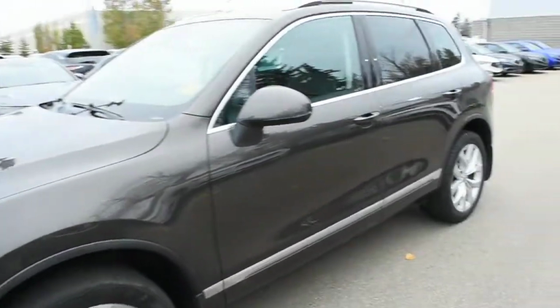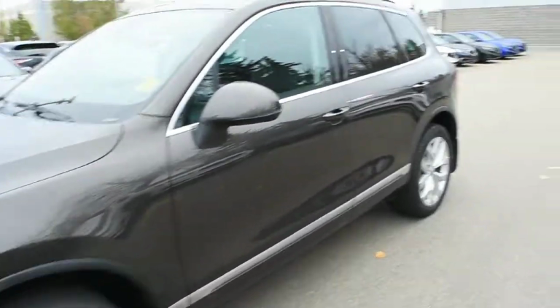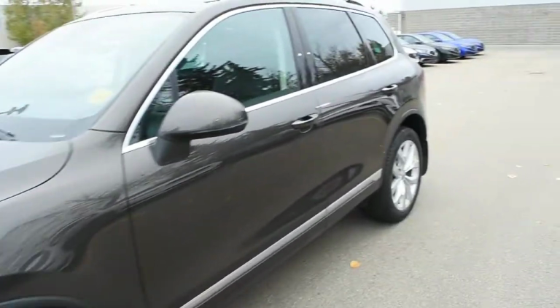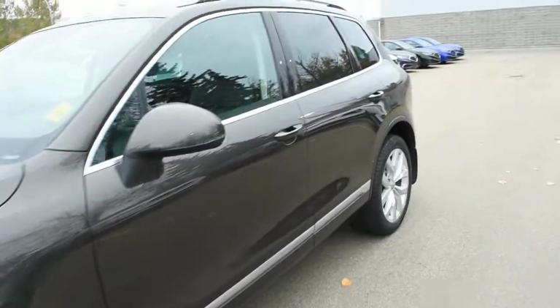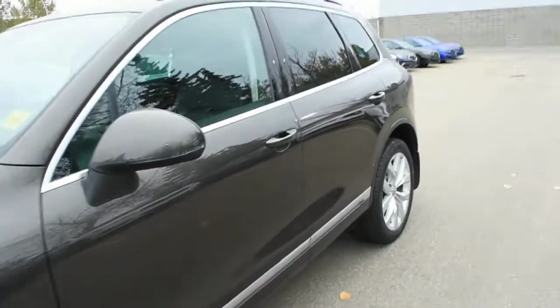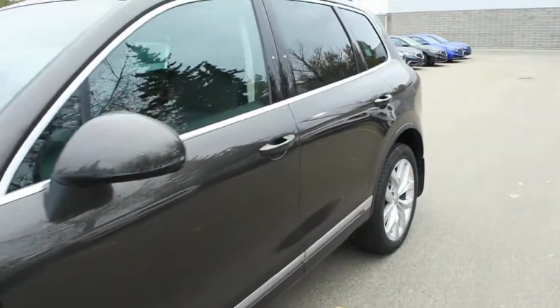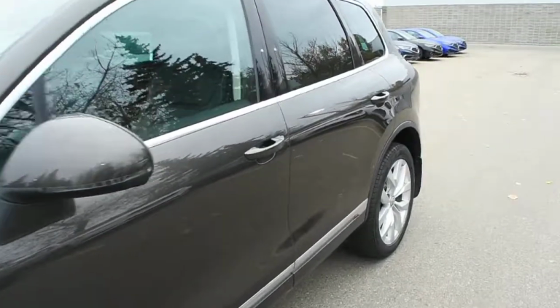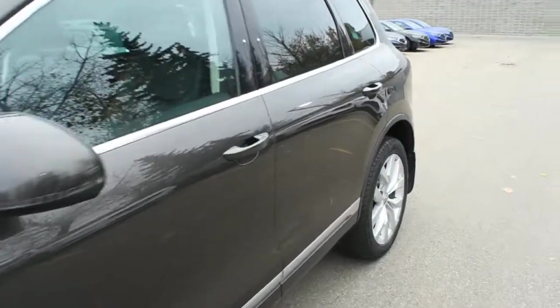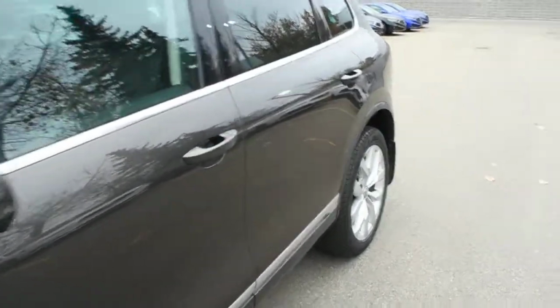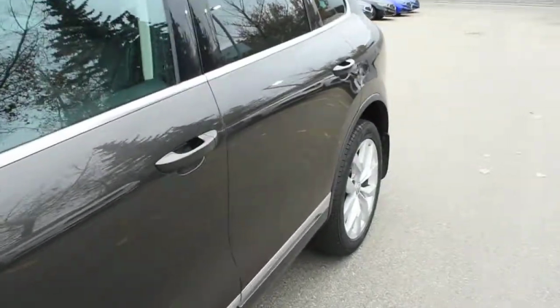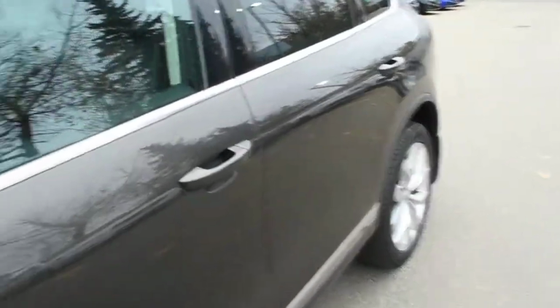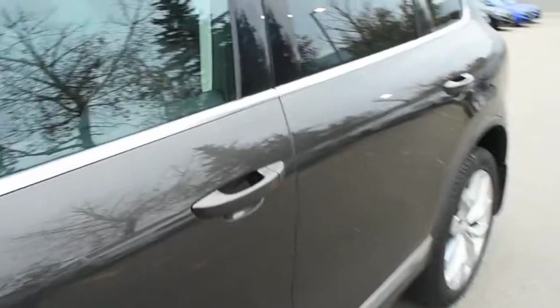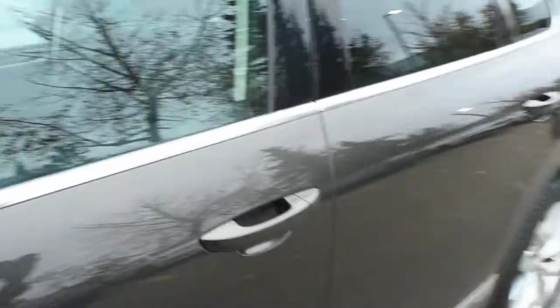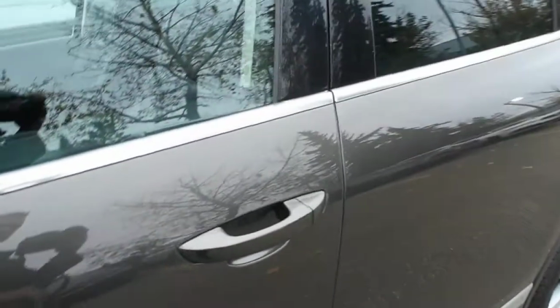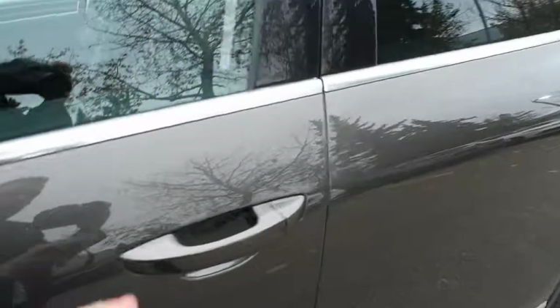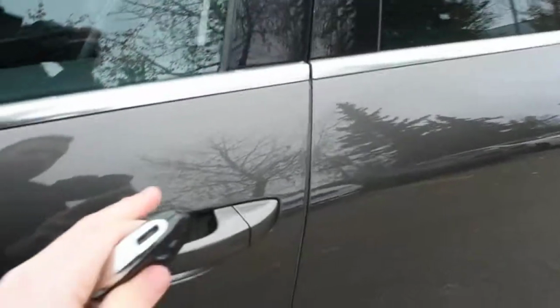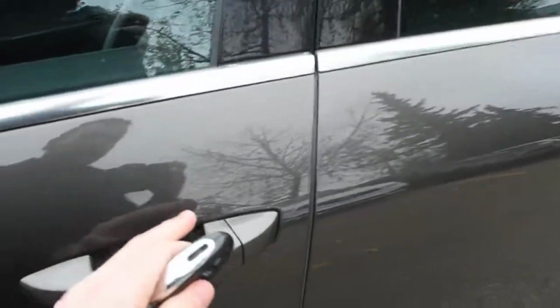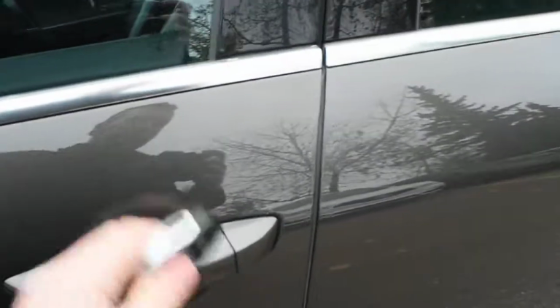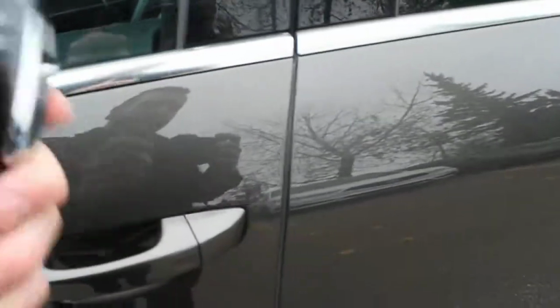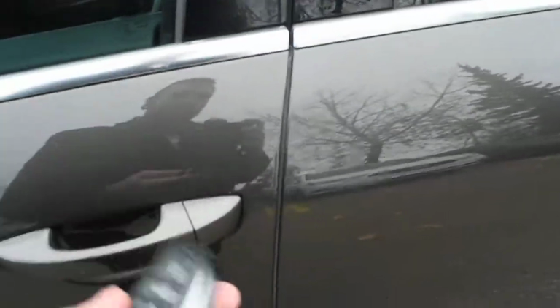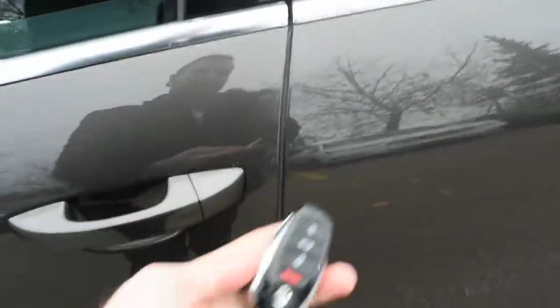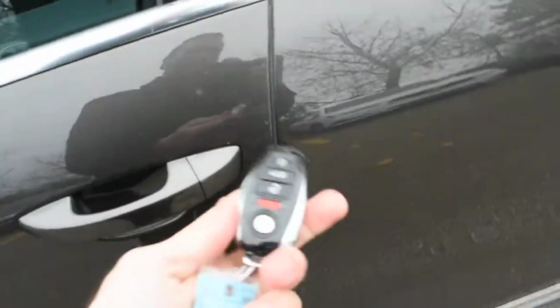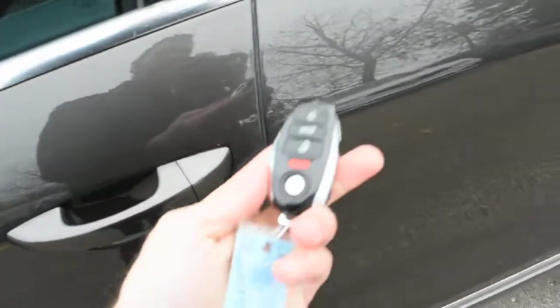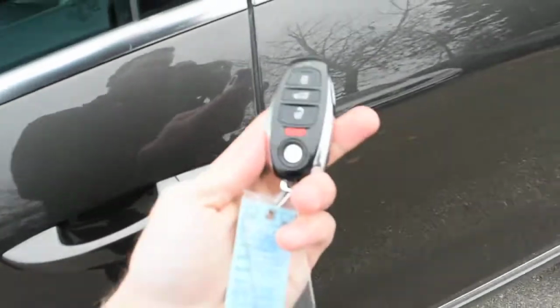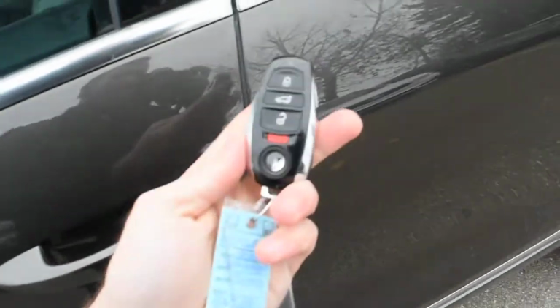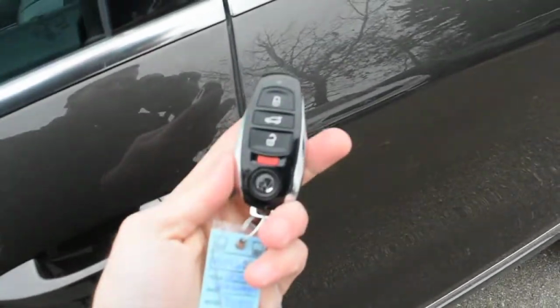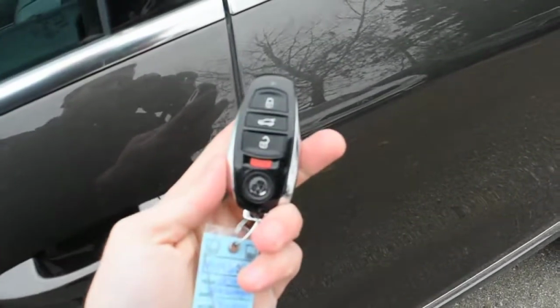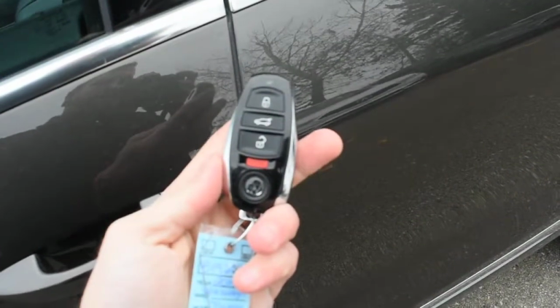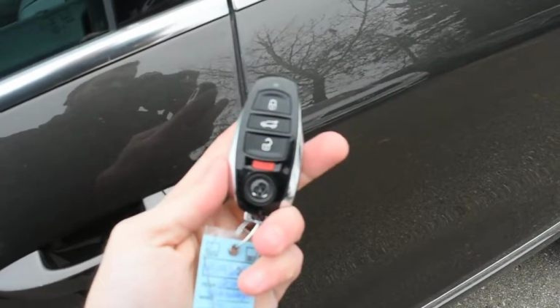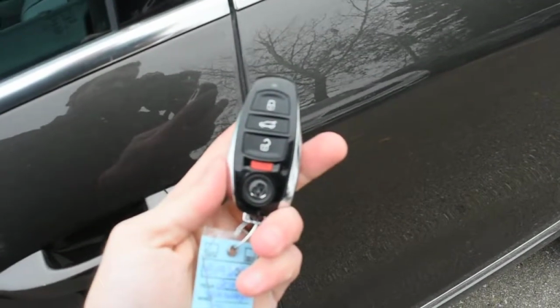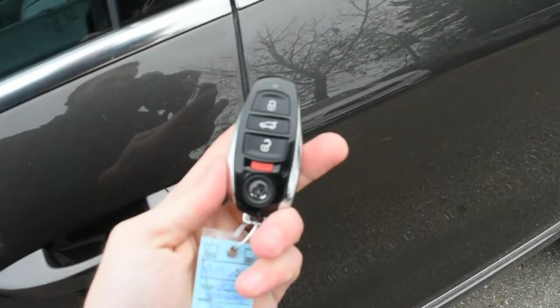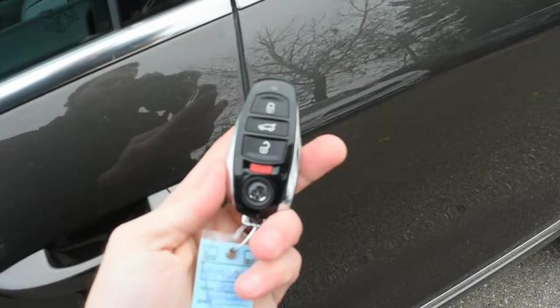Making our way towards the cabin, this does feature a true keyless entry system with your Volkswagen Smart Key.